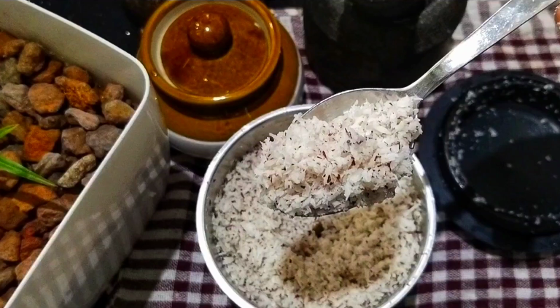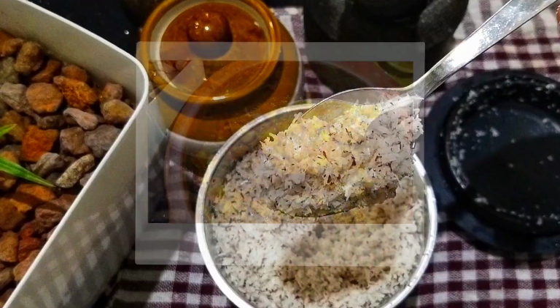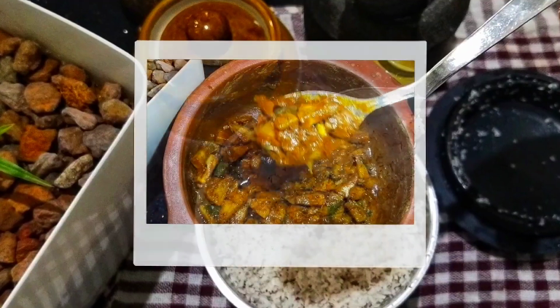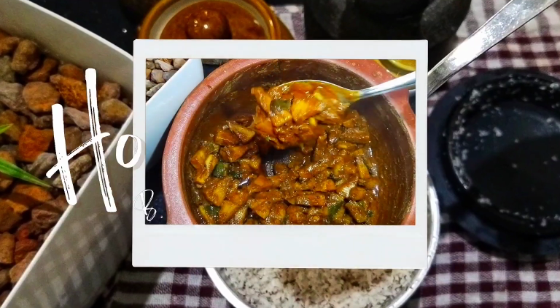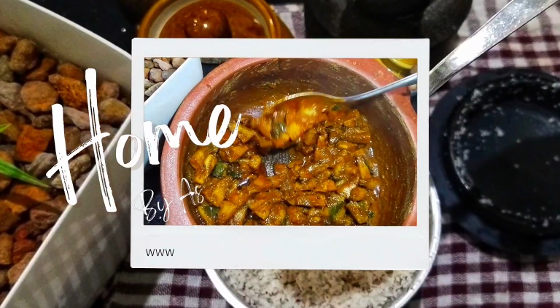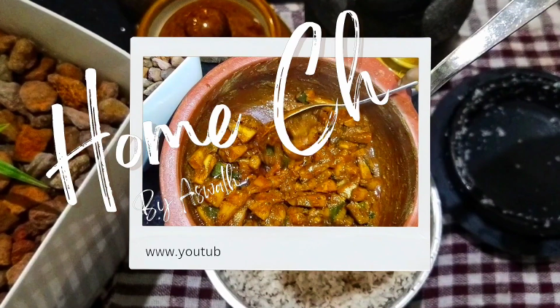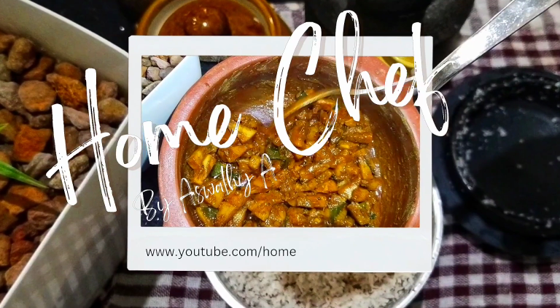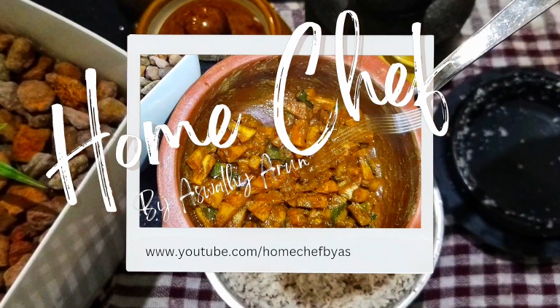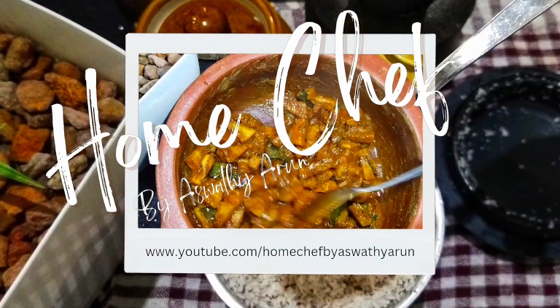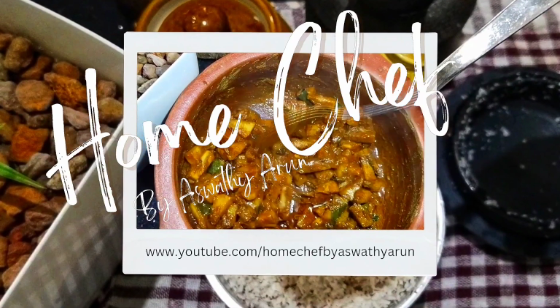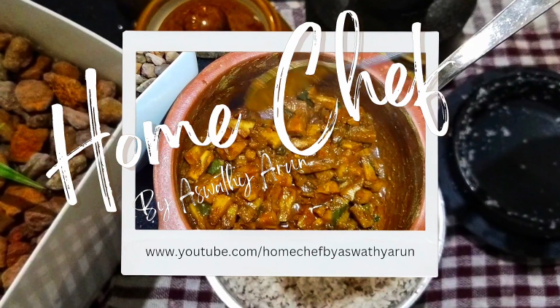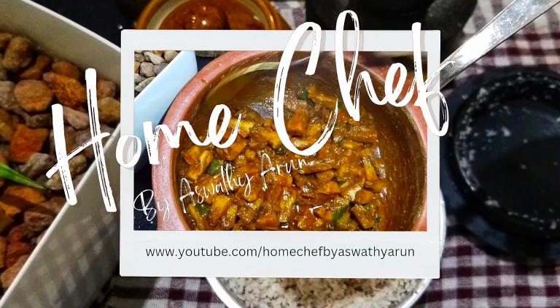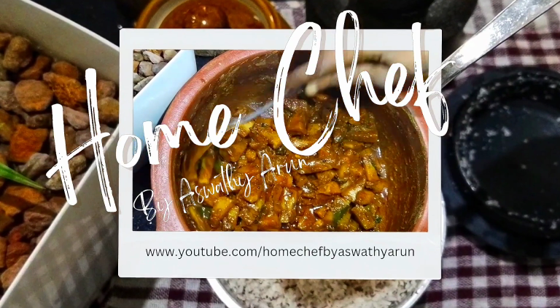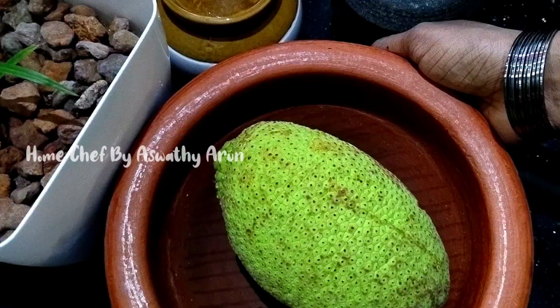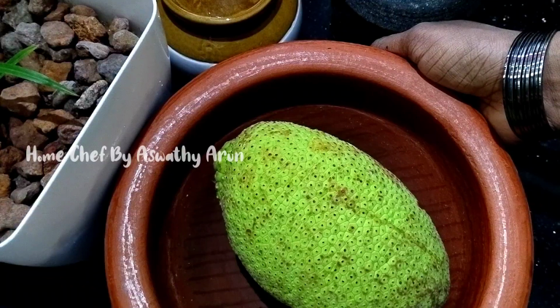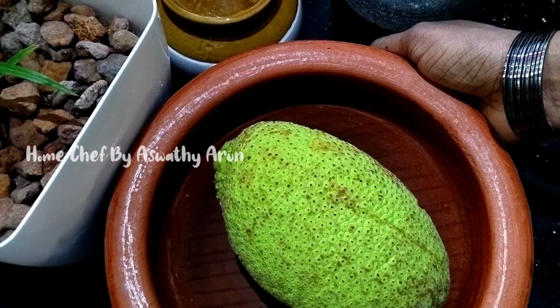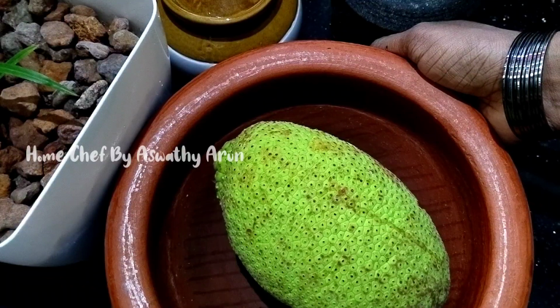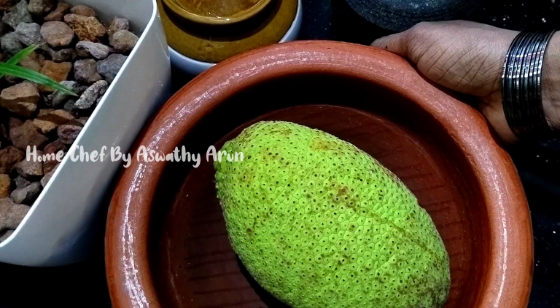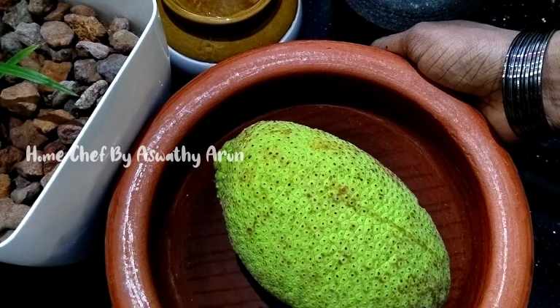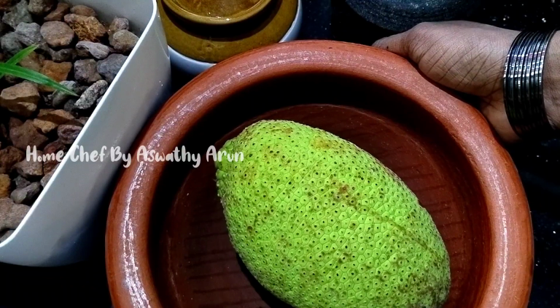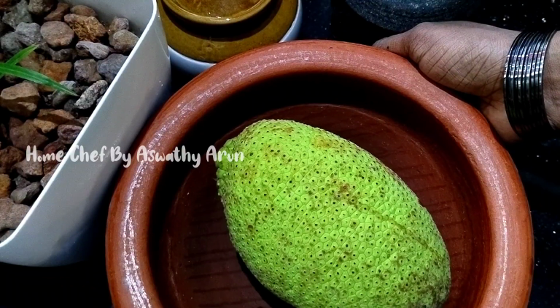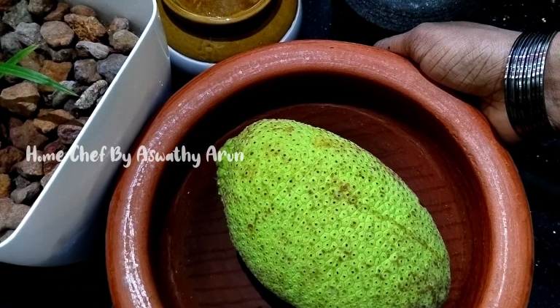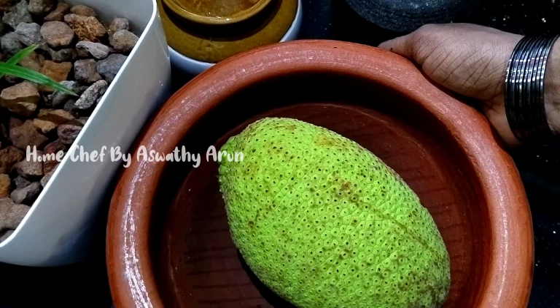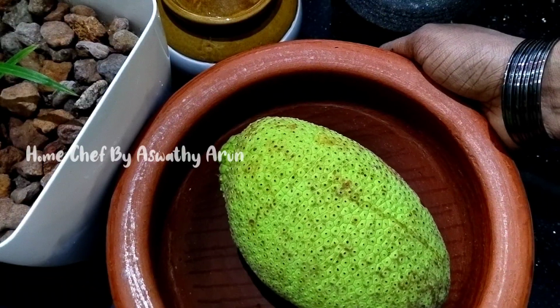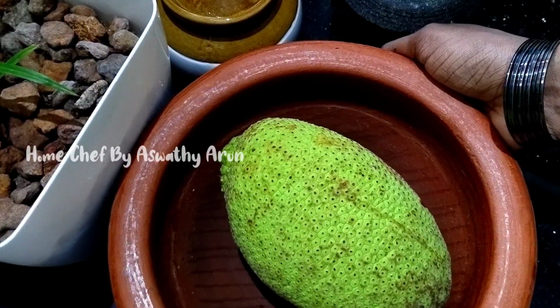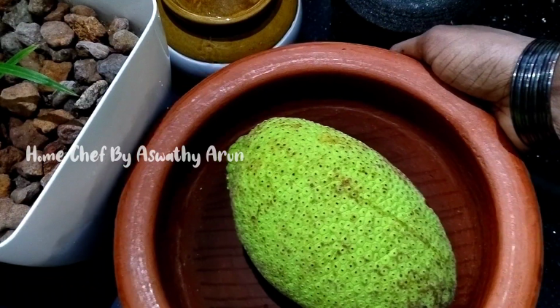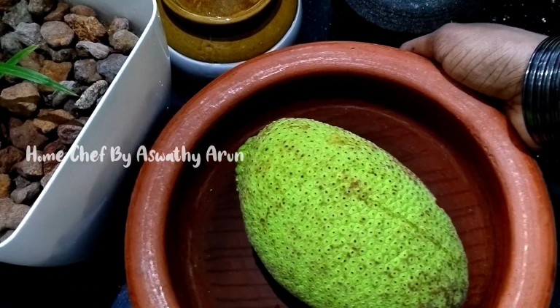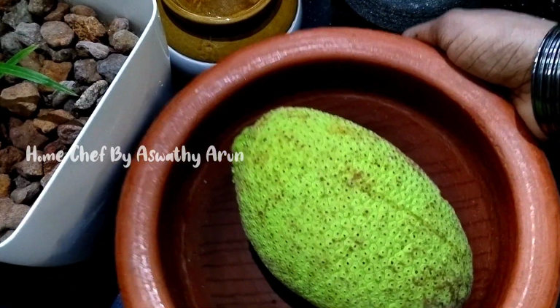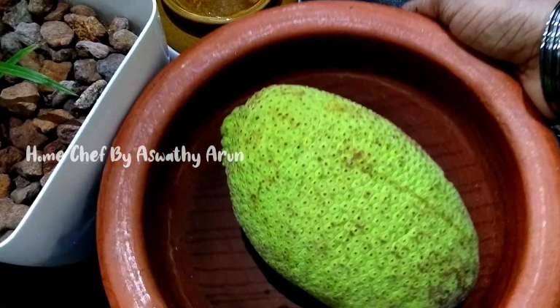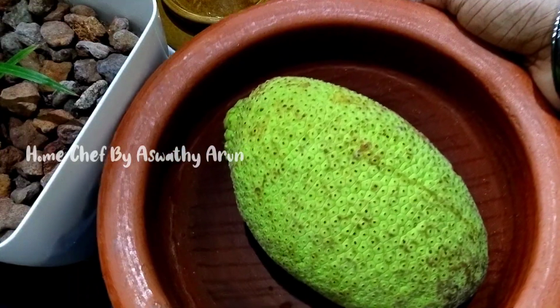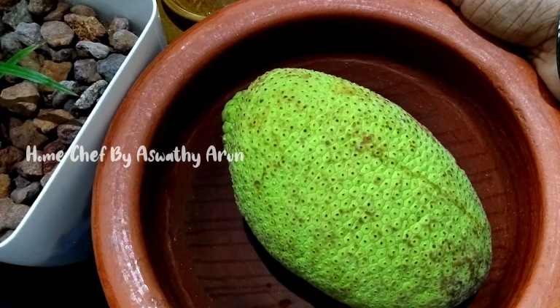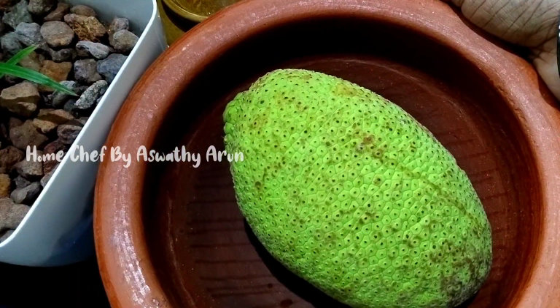Hello and welcome back to my channel, I'm Shudgy Arun. Our recipe is made with all of these vegetables, and I'll tell you.